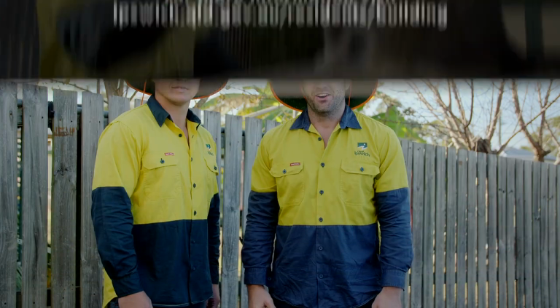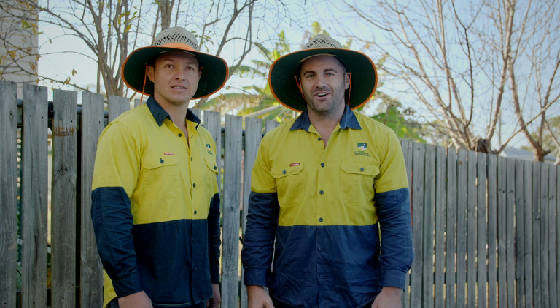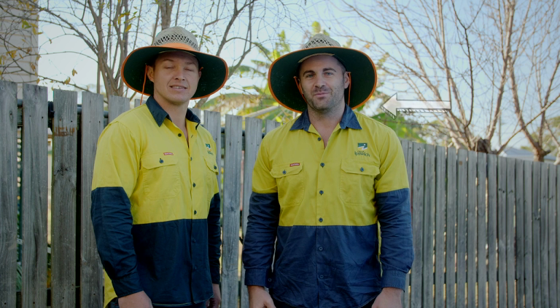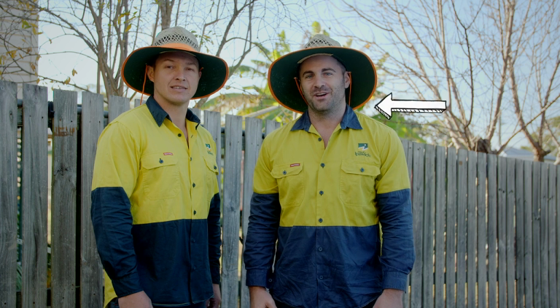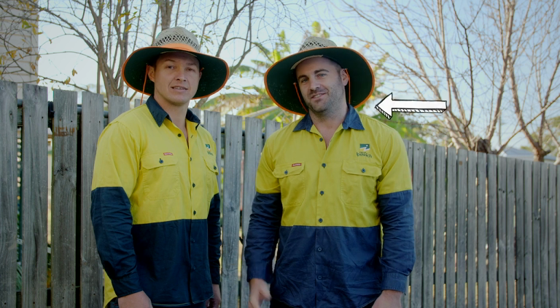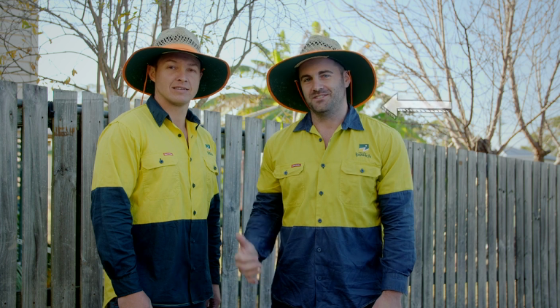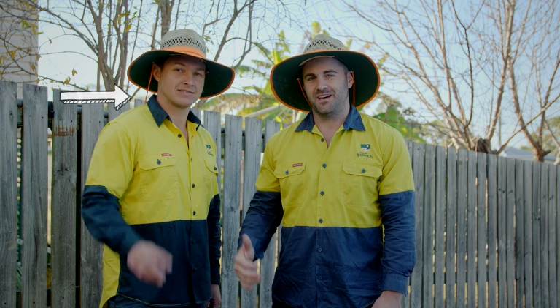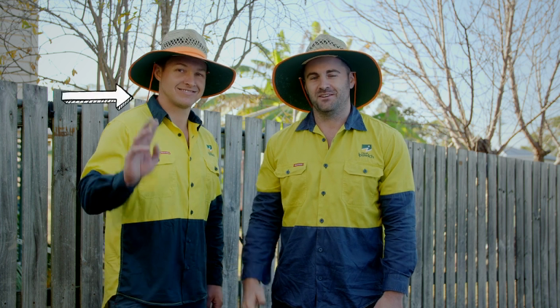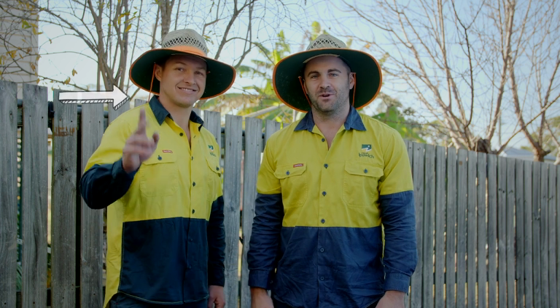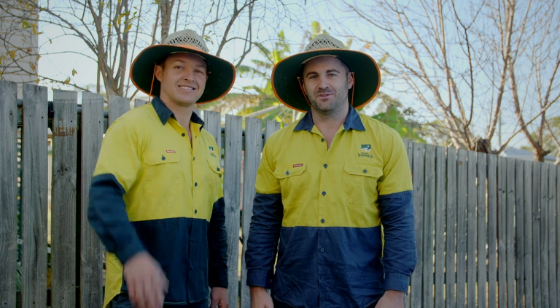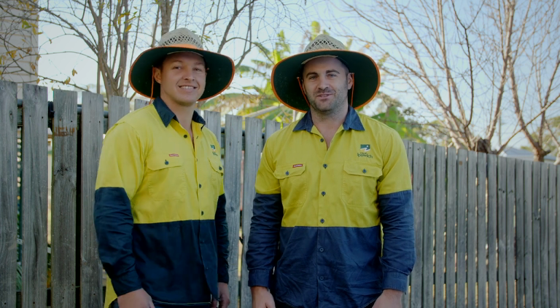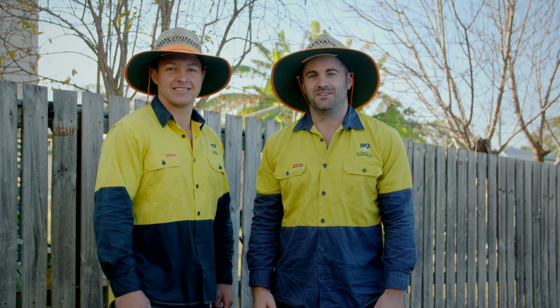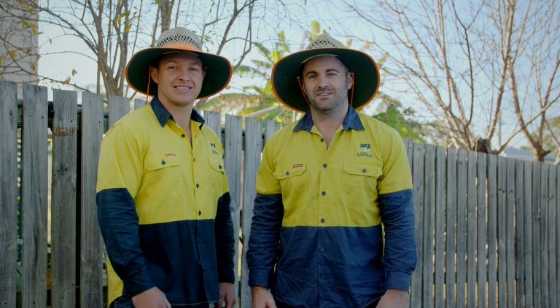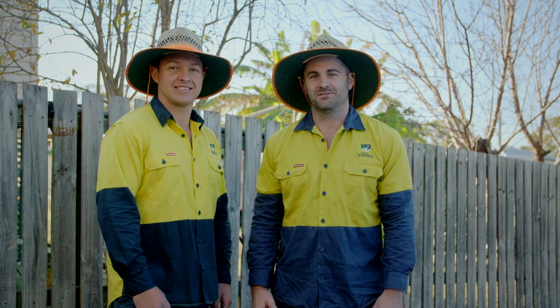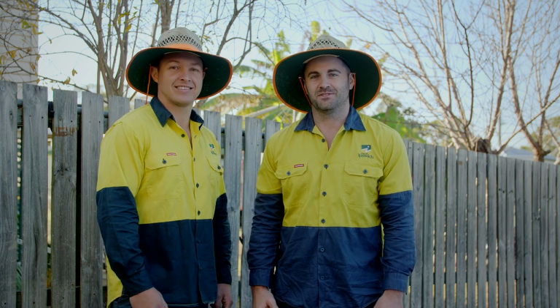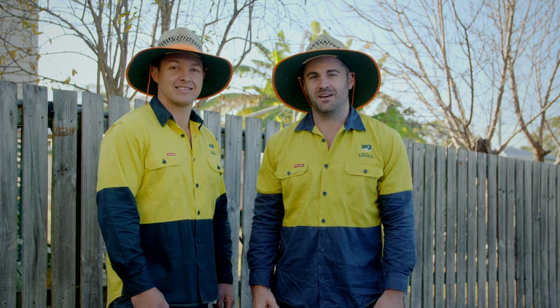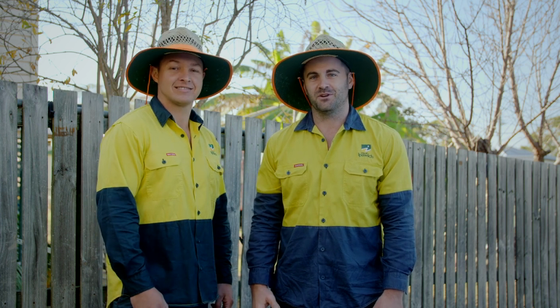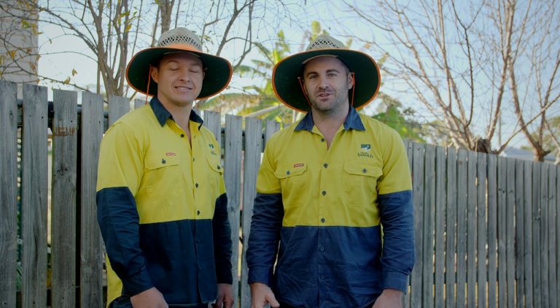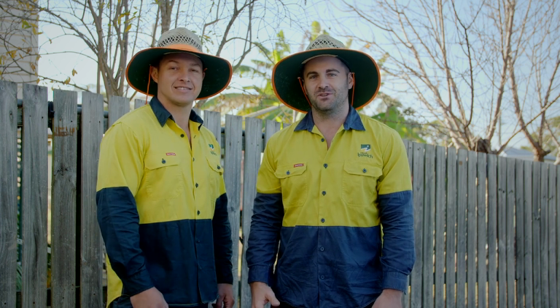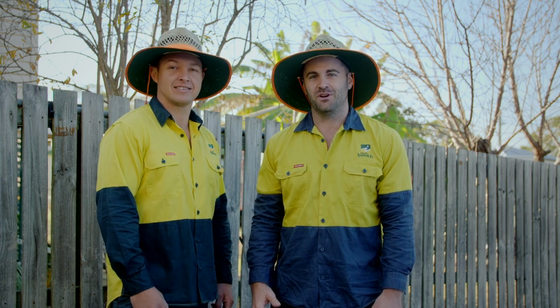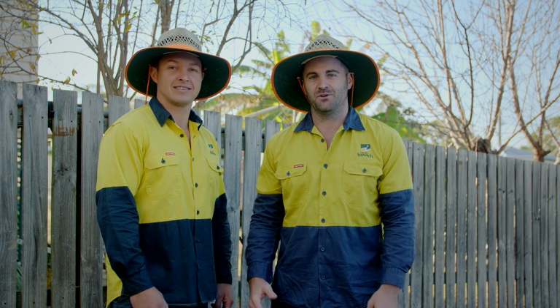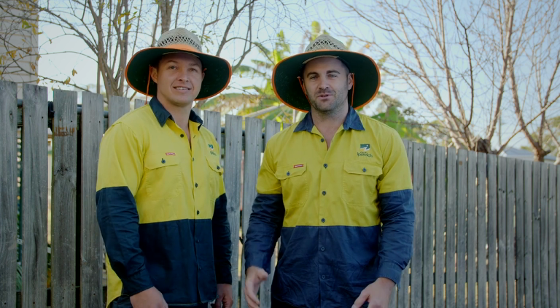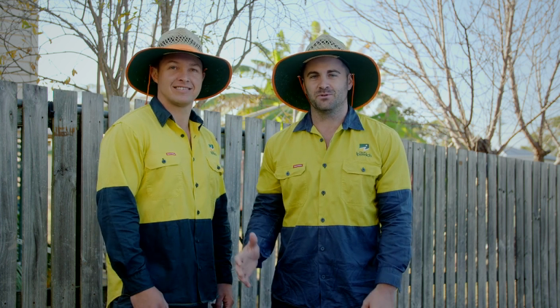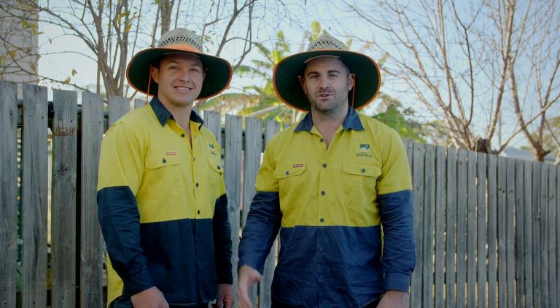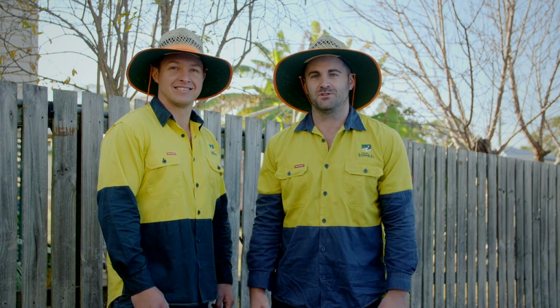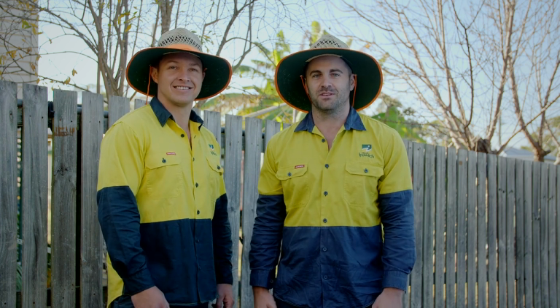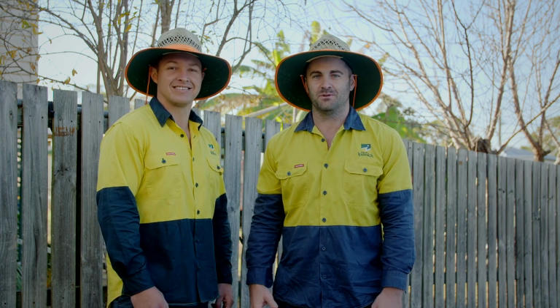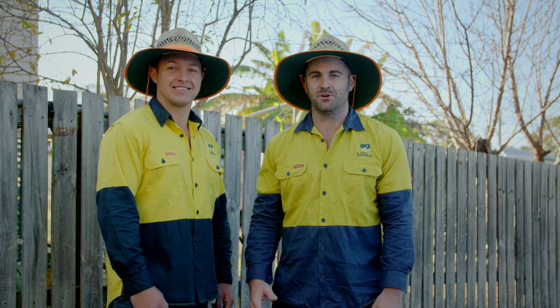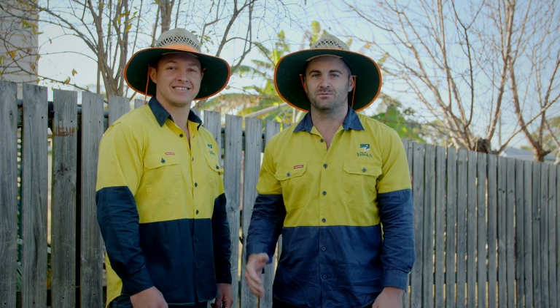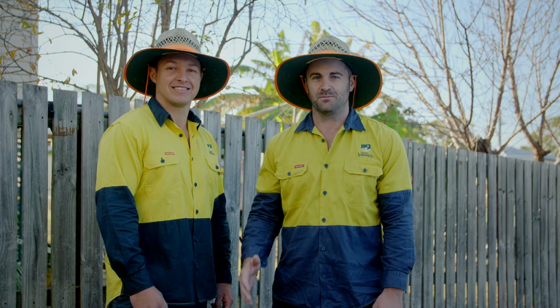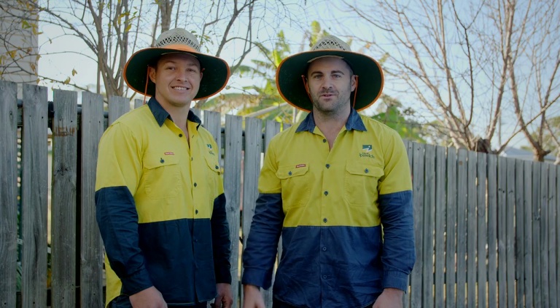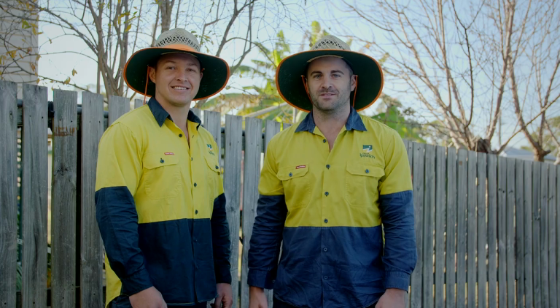Hi, I'm Brett and this is Dane and we're from the Eastern City Council. Today we're going to show you a few possible solutions to keep your dog from jumping the fence.